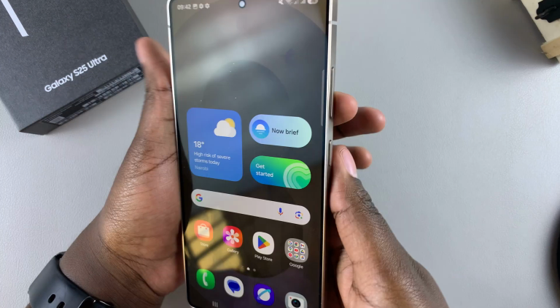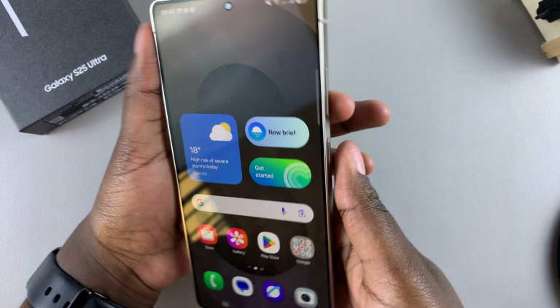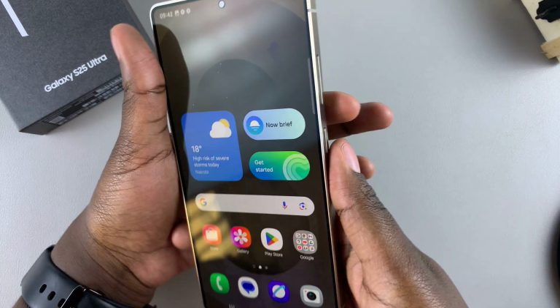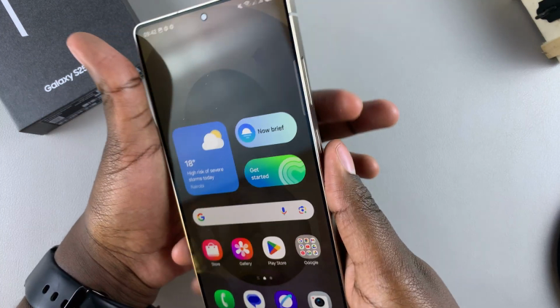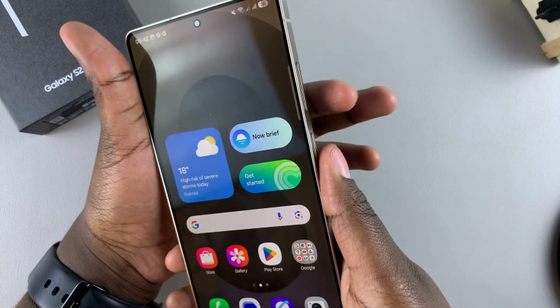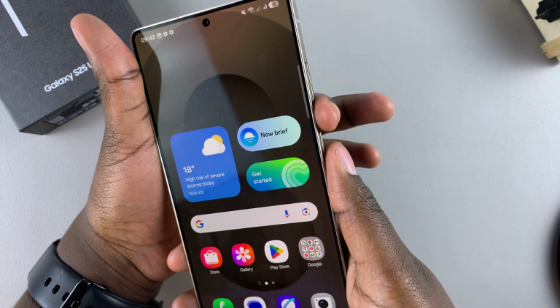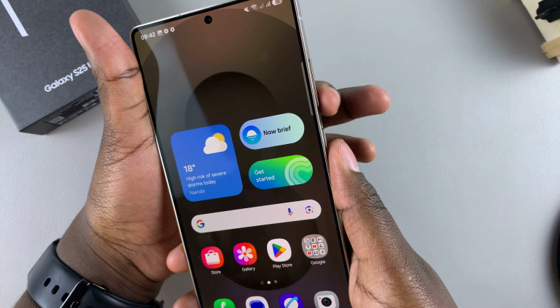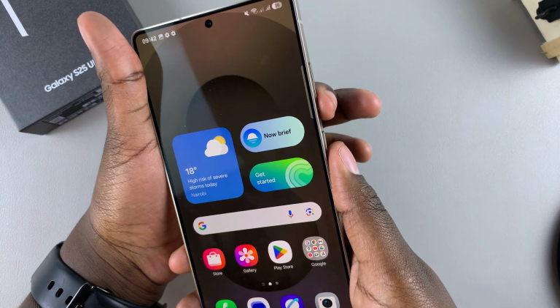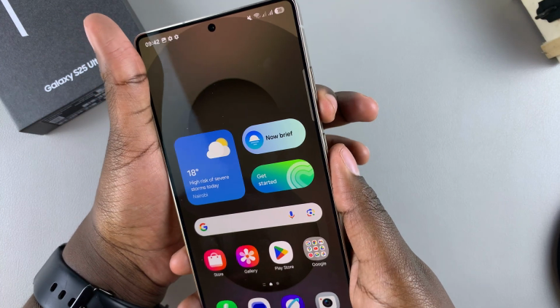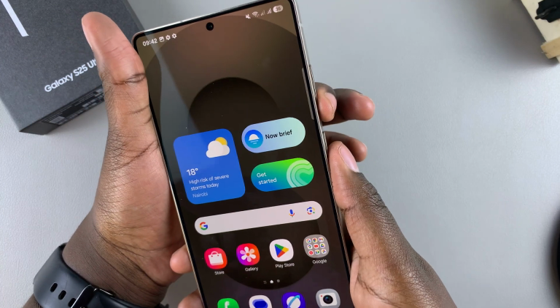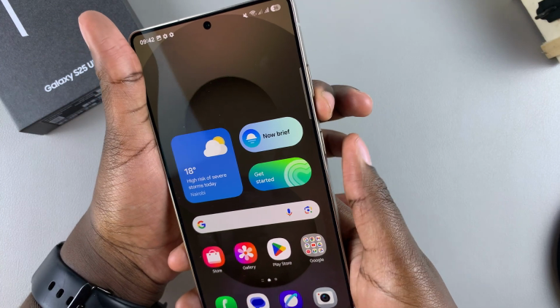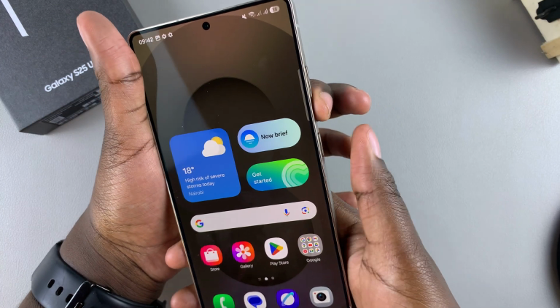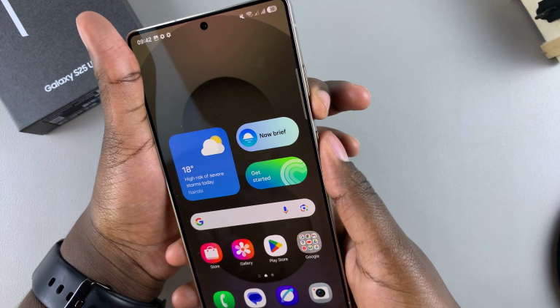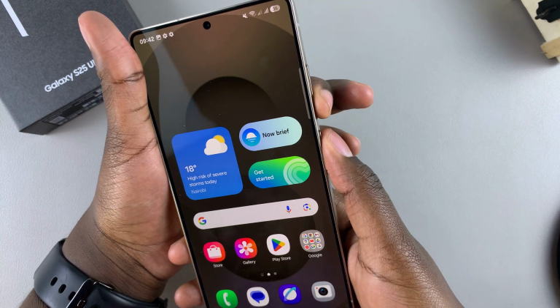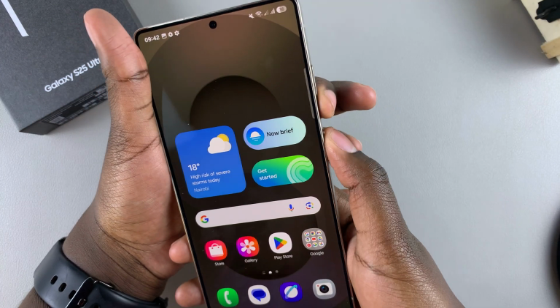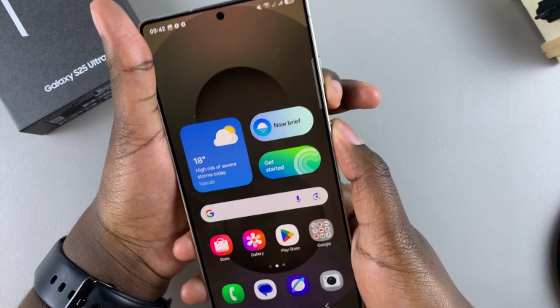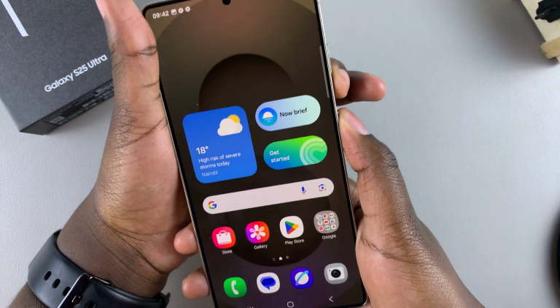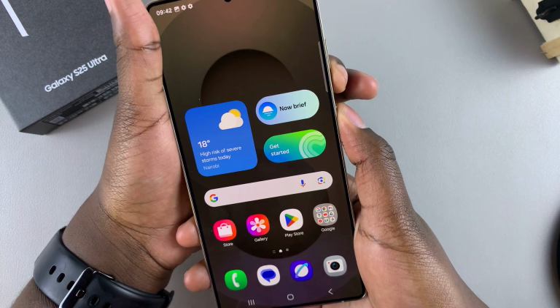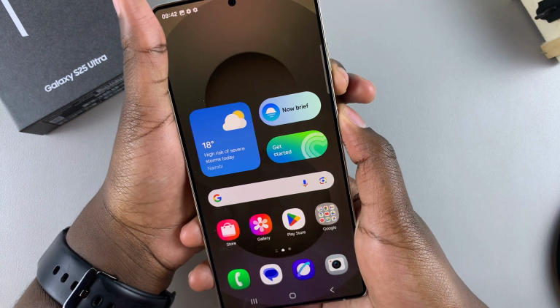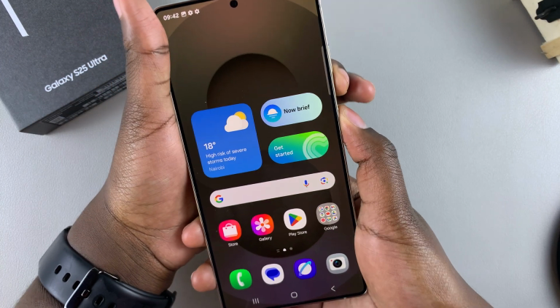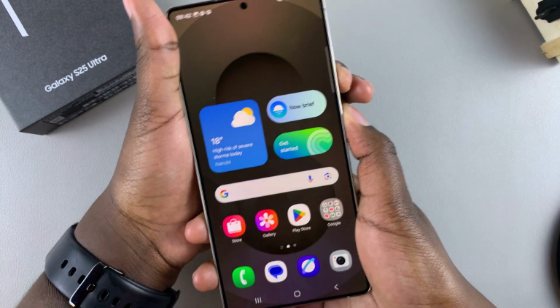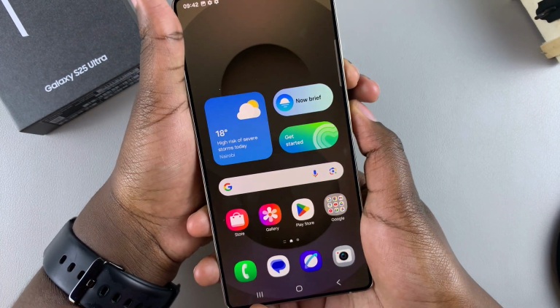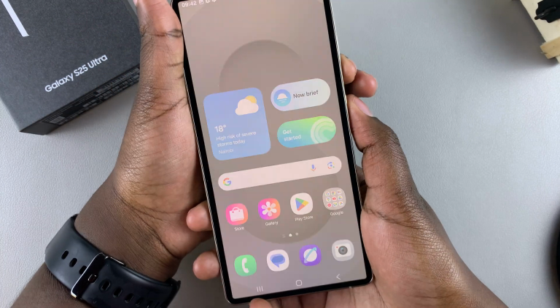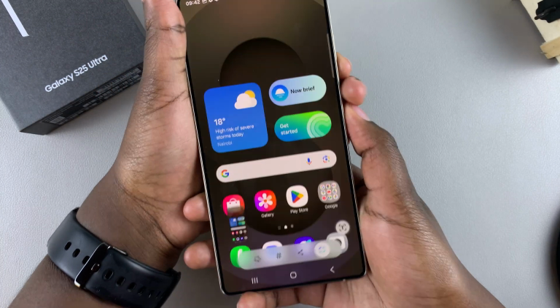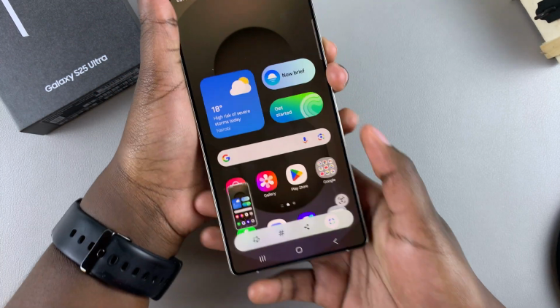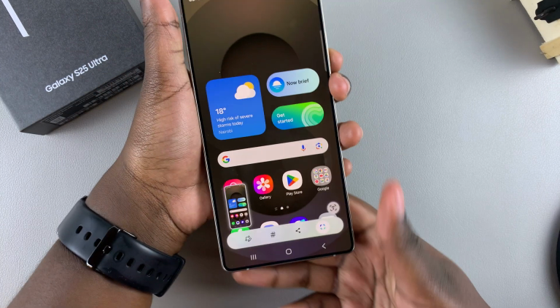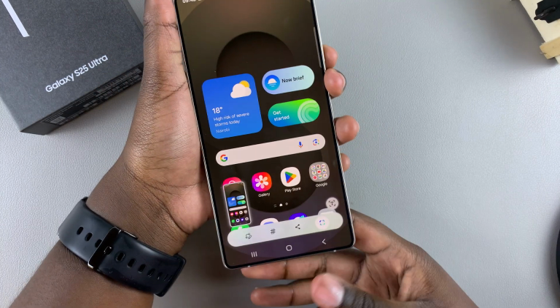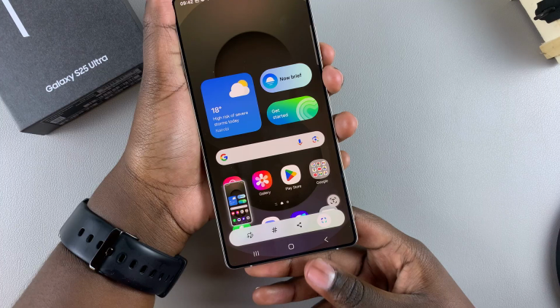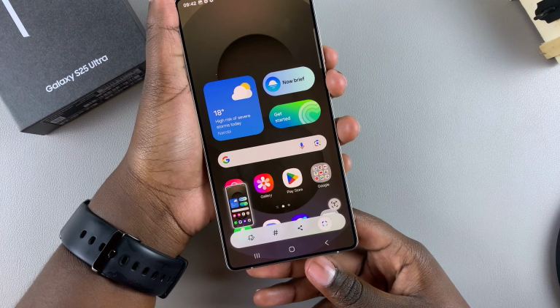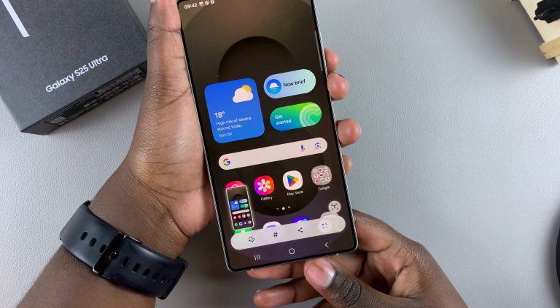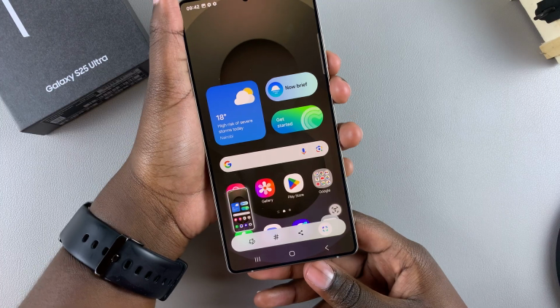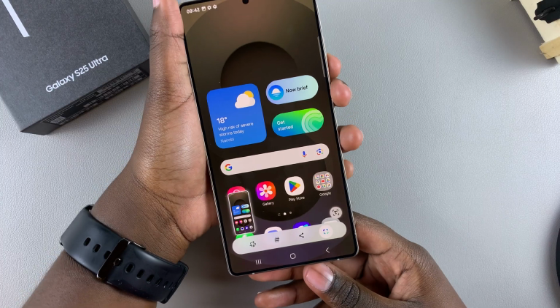So again — volume down, power button, press, and then it will take a screenshot.